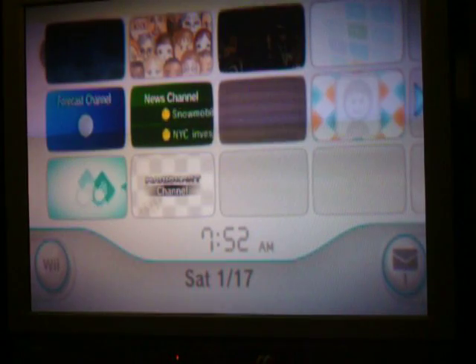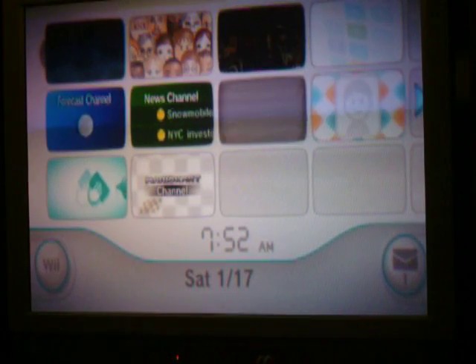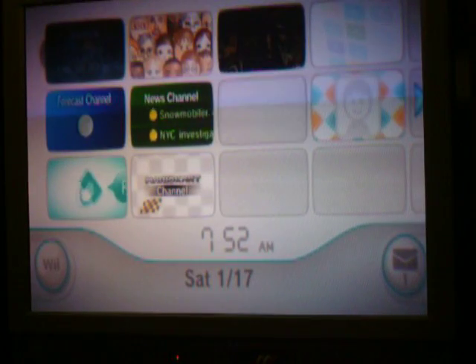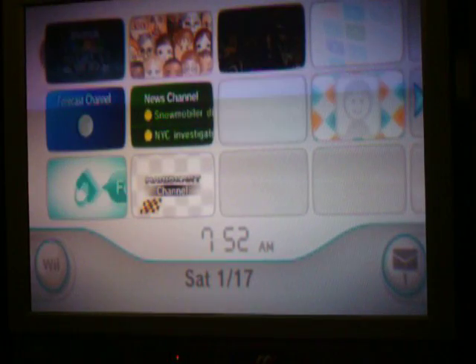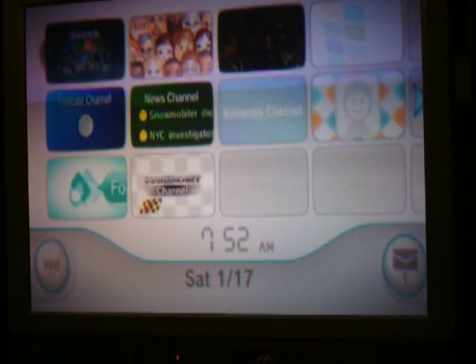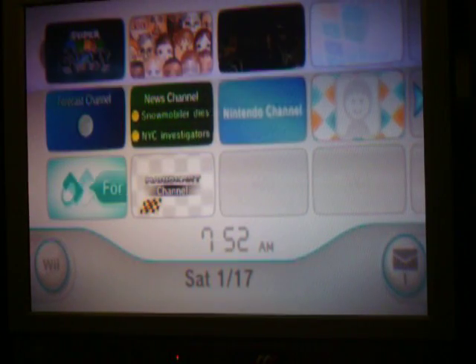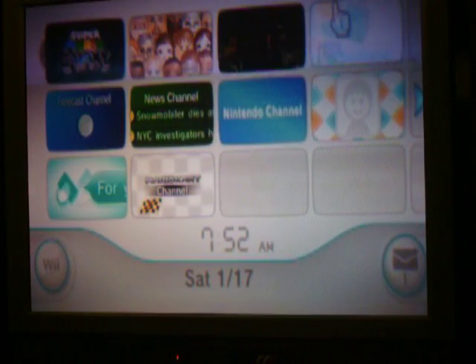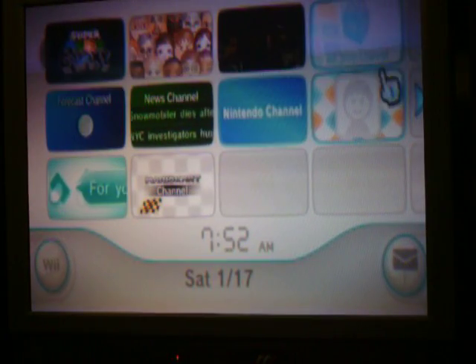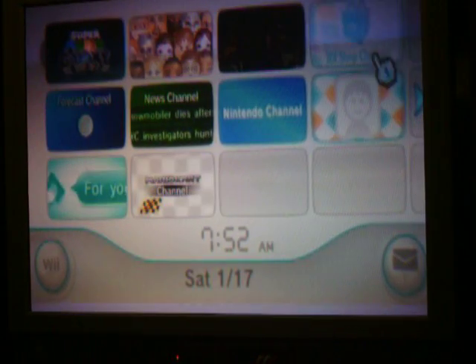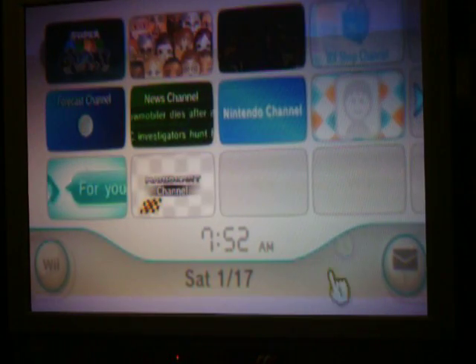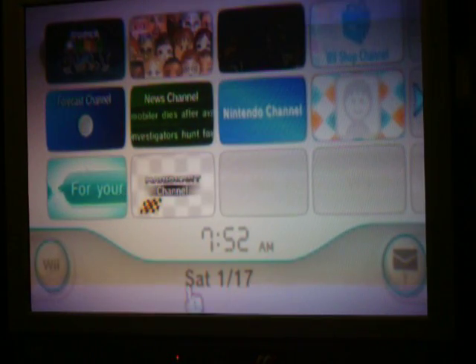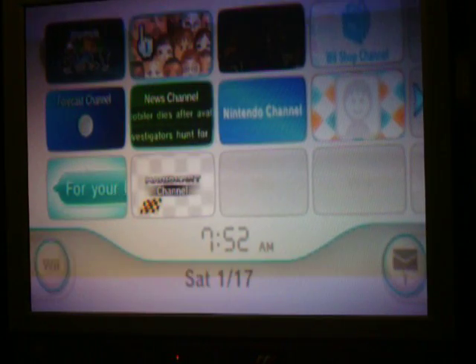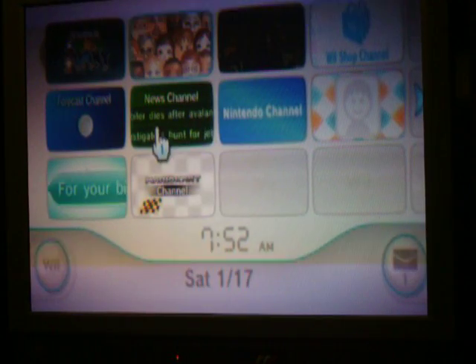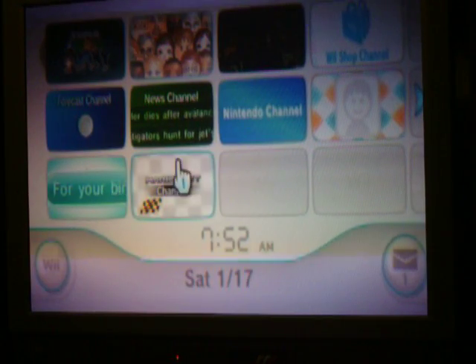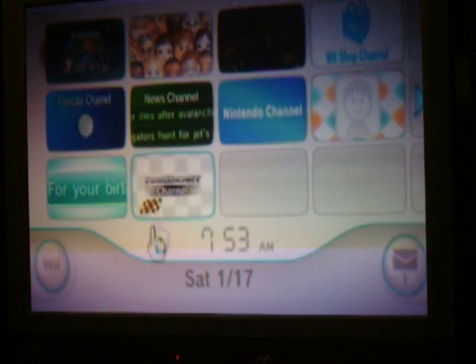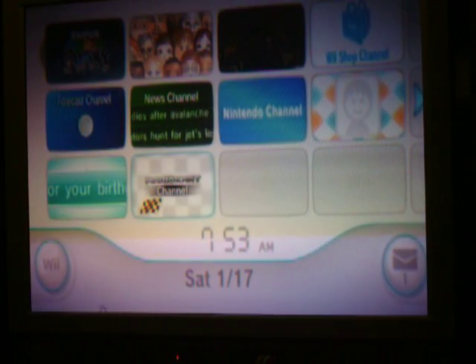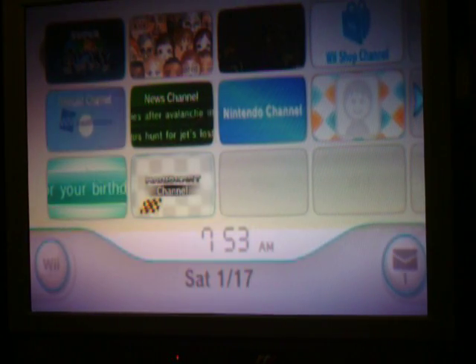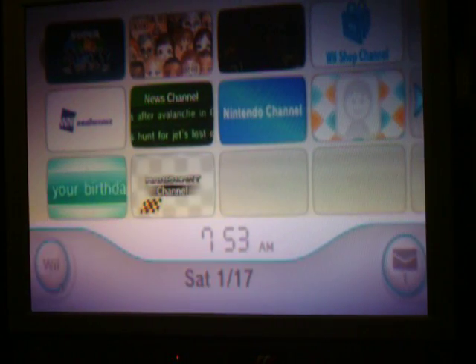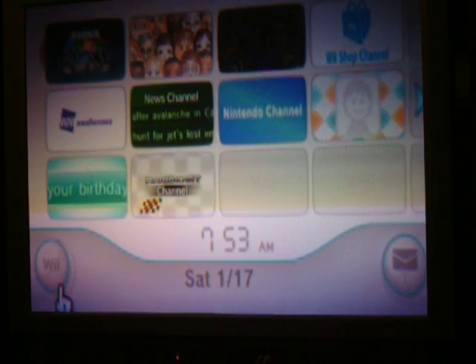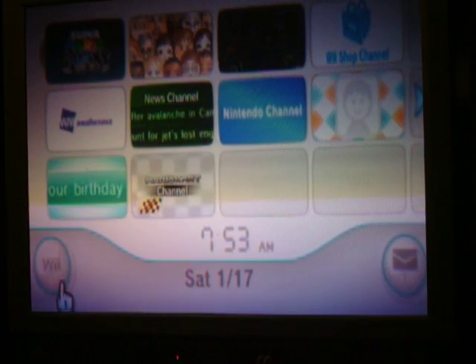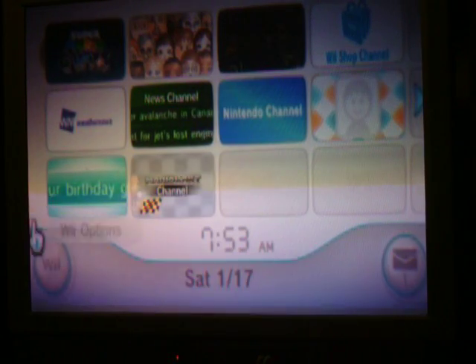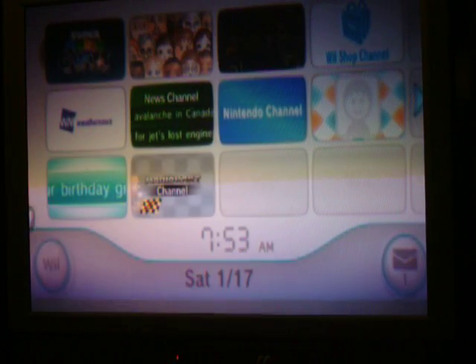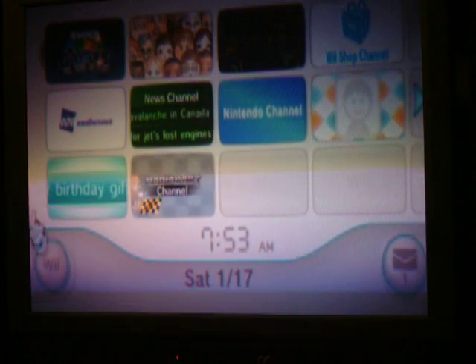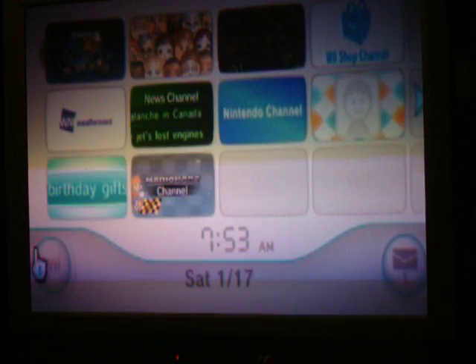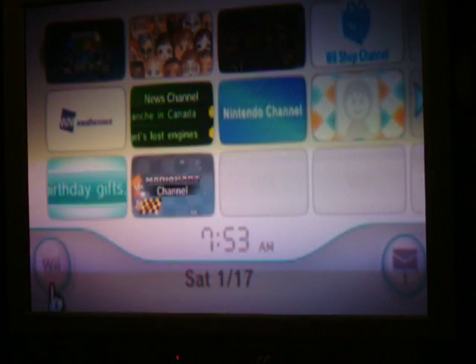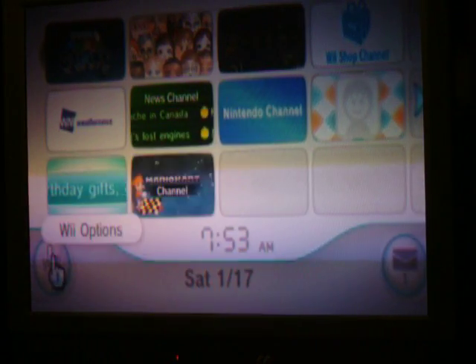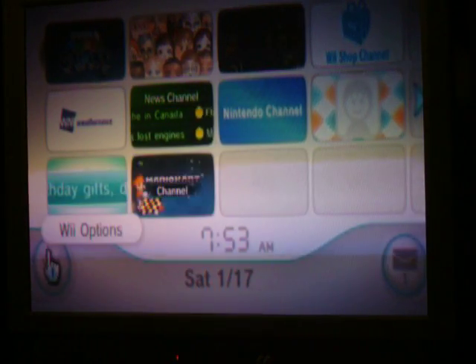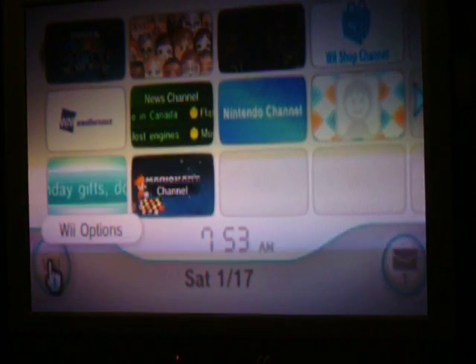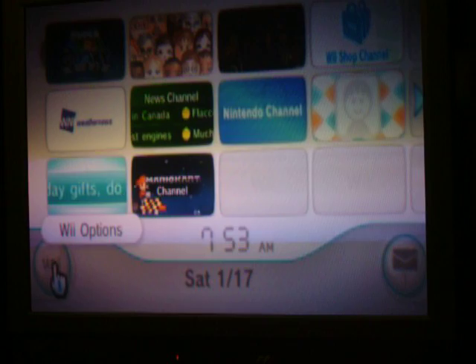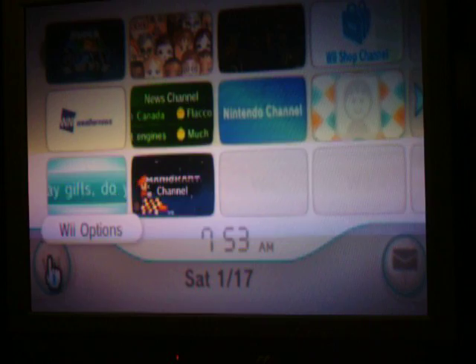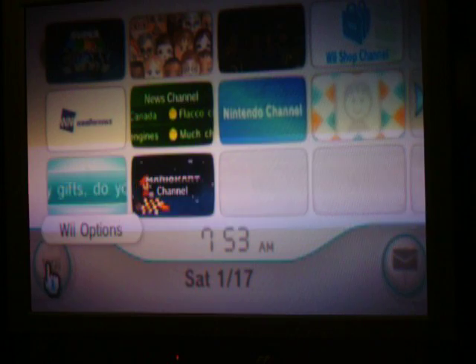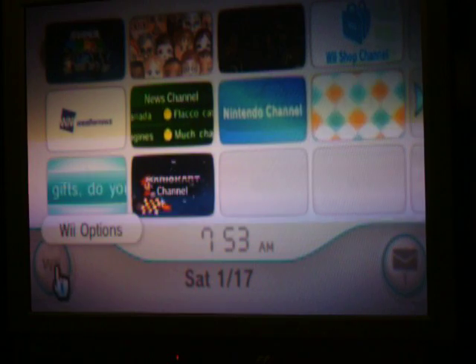Hey YouTube viewers, it's Bombooster75. Today I'm going to show you how to get internet on your Wii.